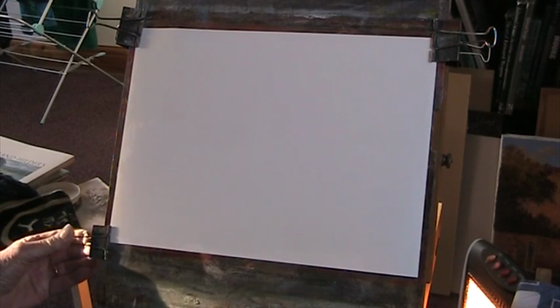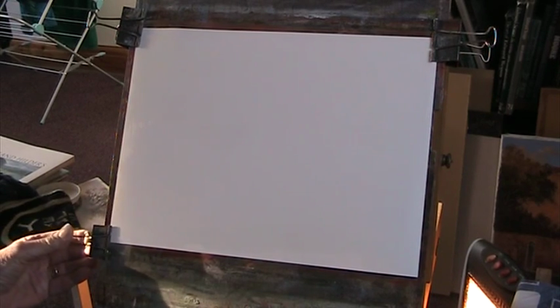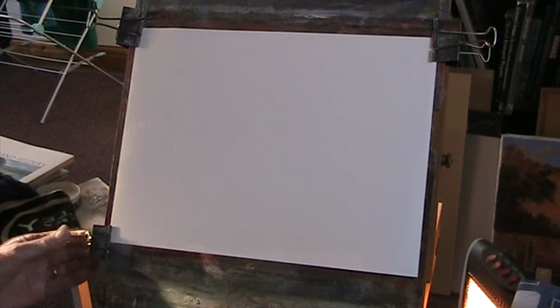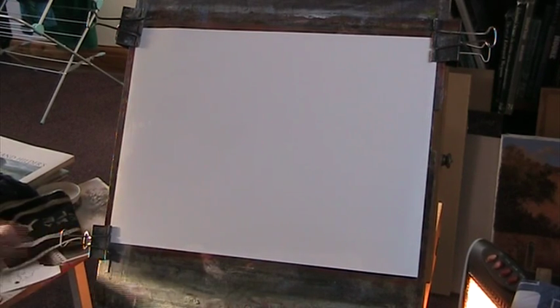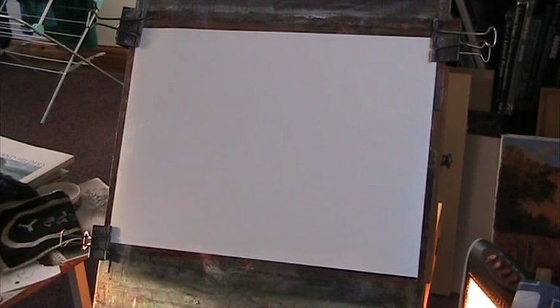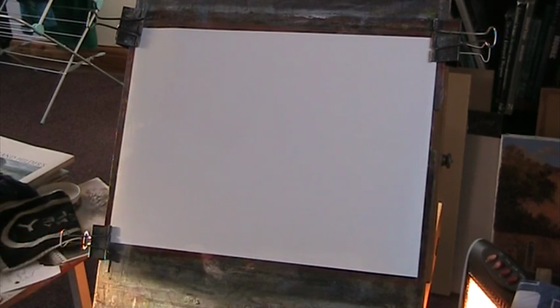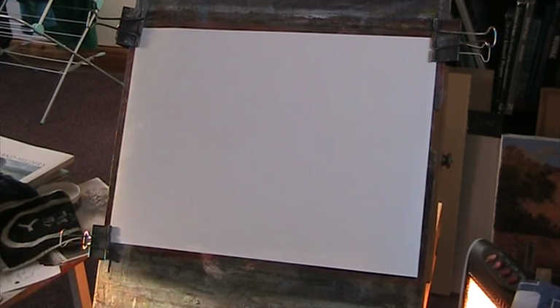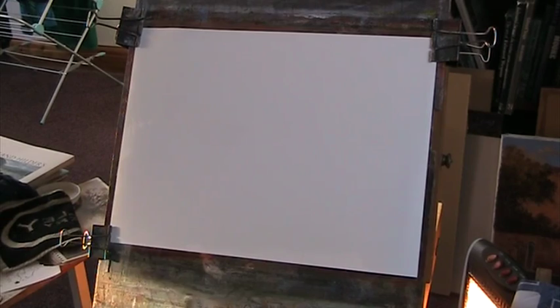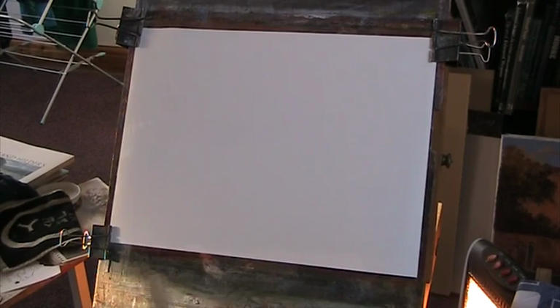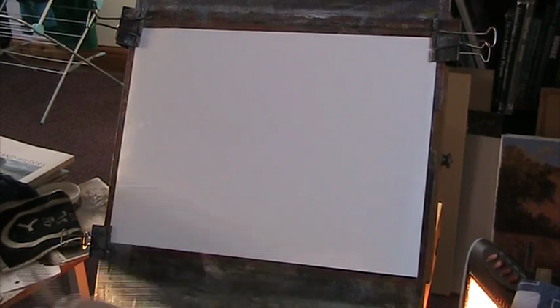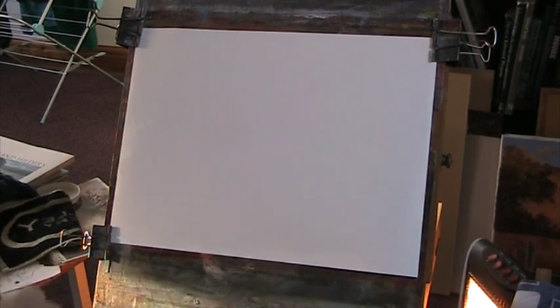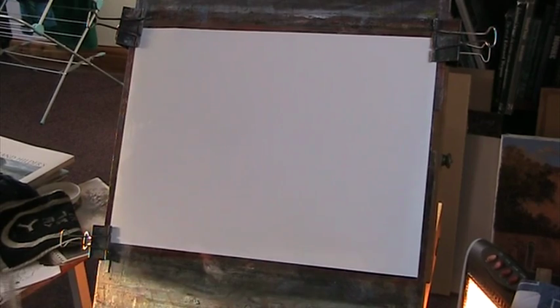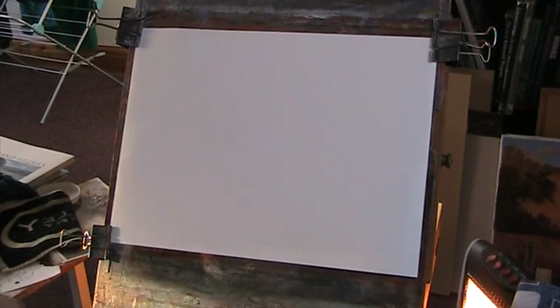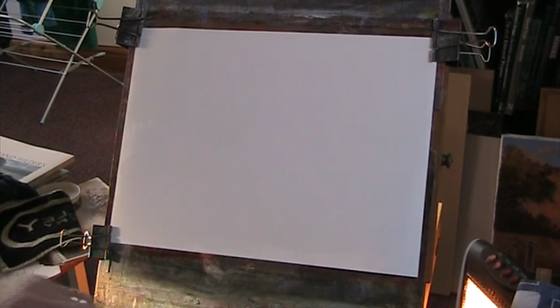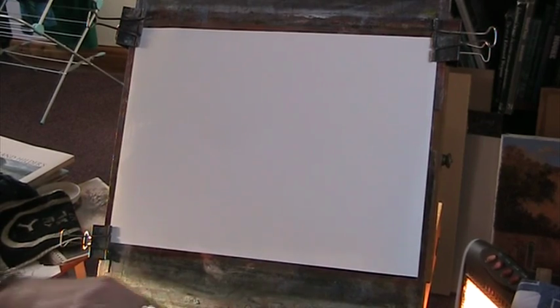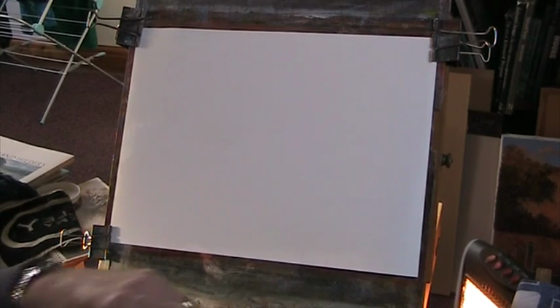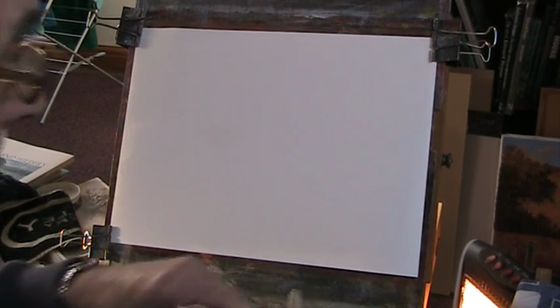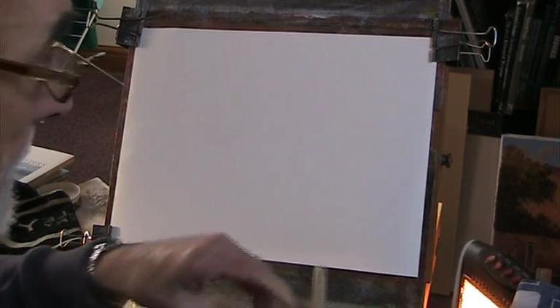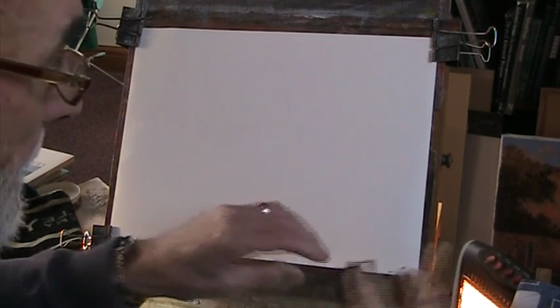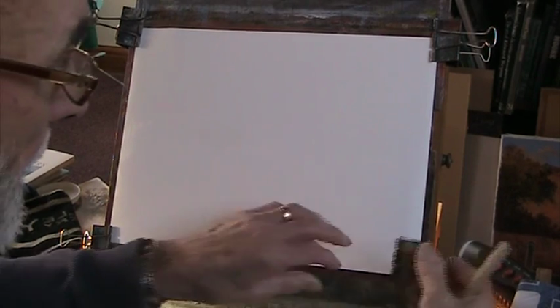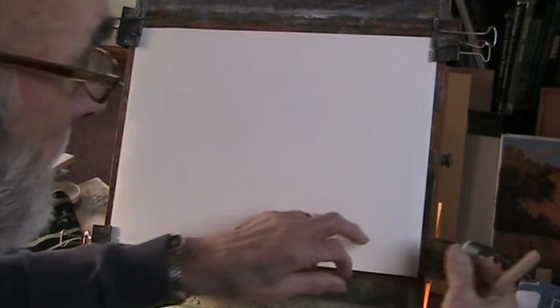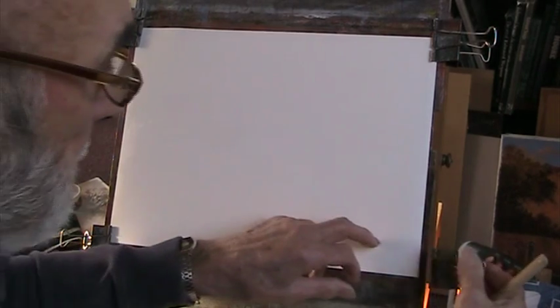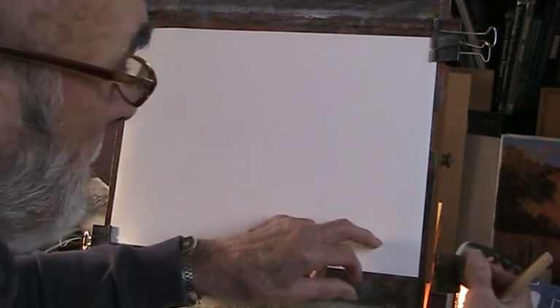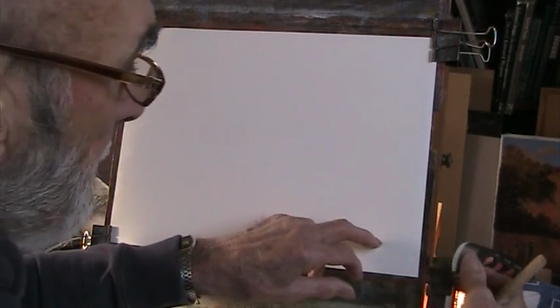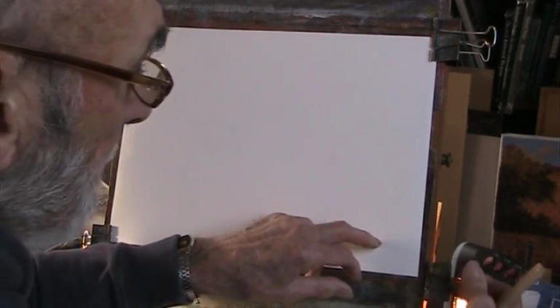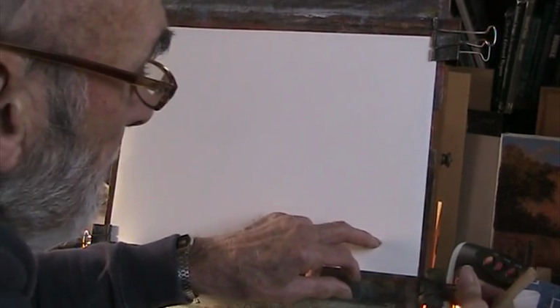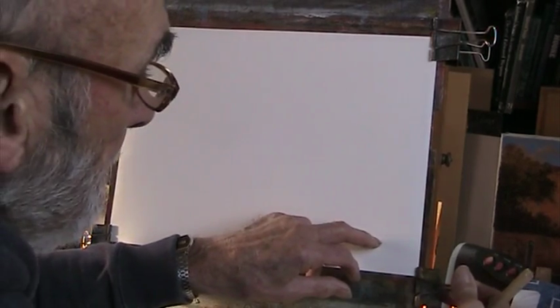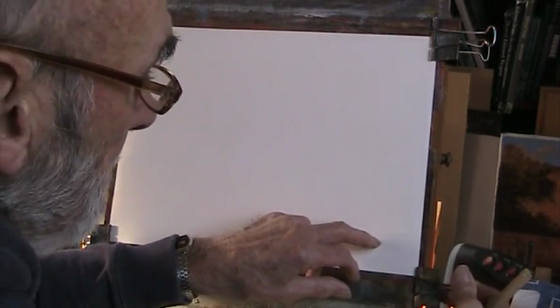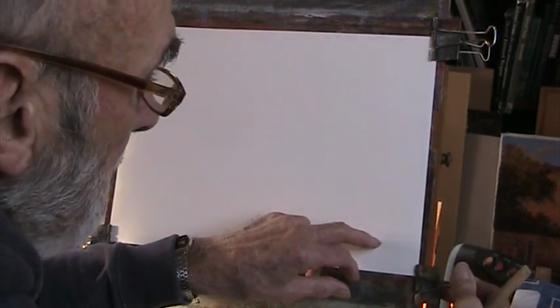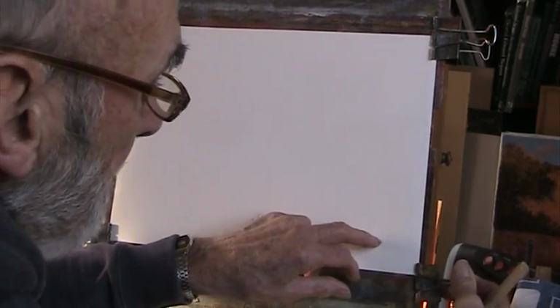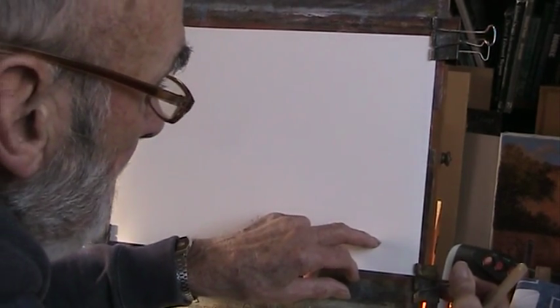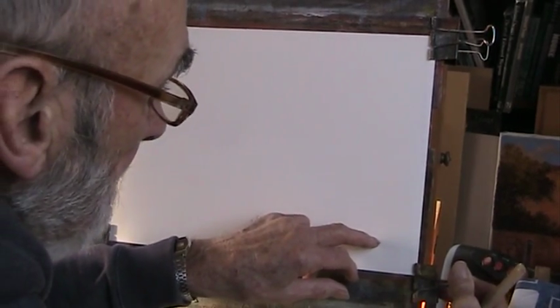I don't work through a technique, other than working from light to dark. That you have to do with watercolour — with oil and acrylic you can work anywhere you want.